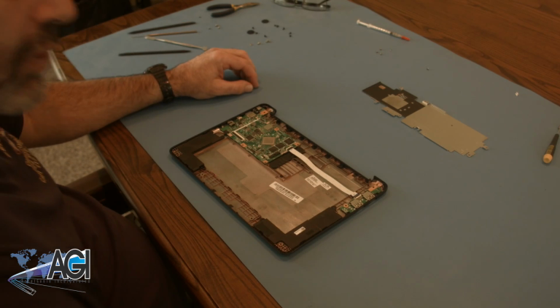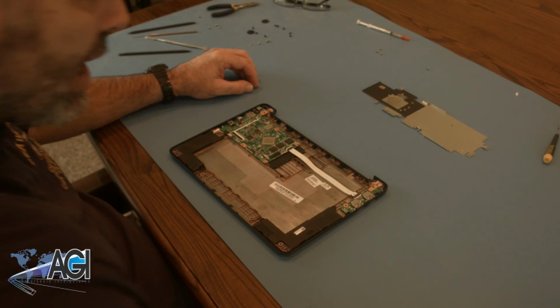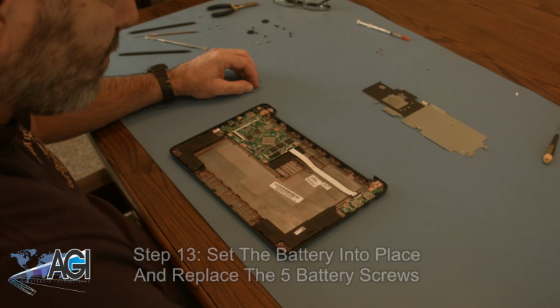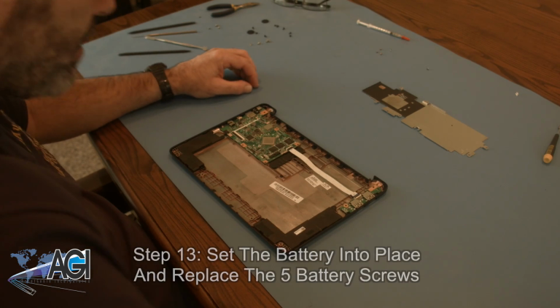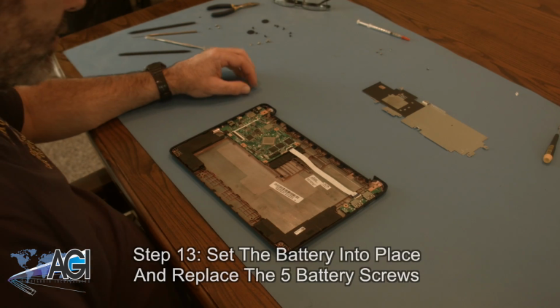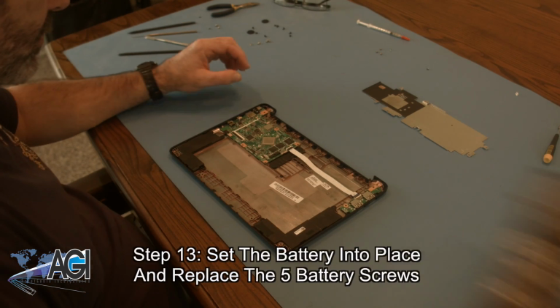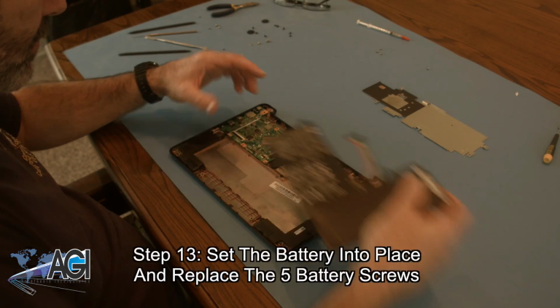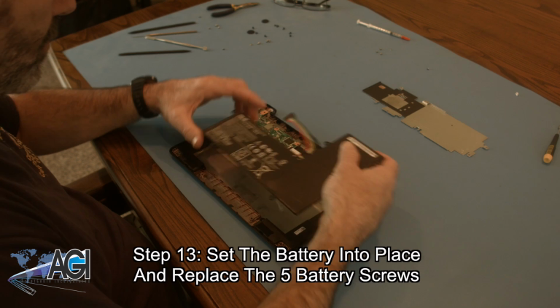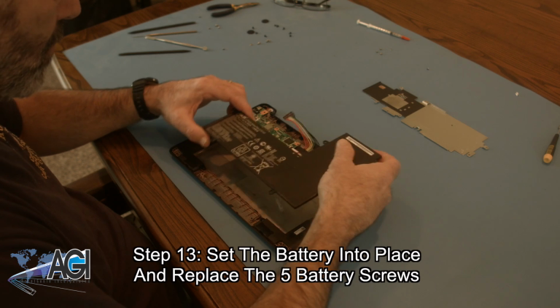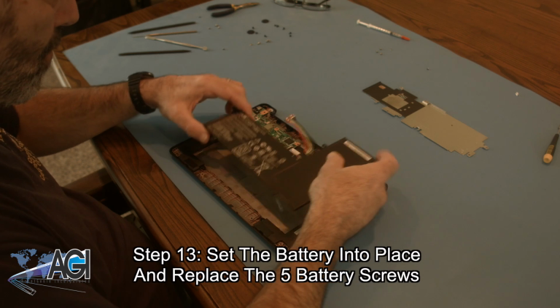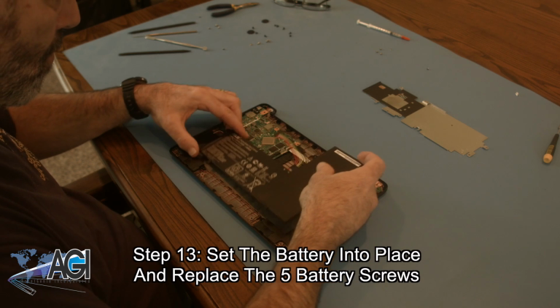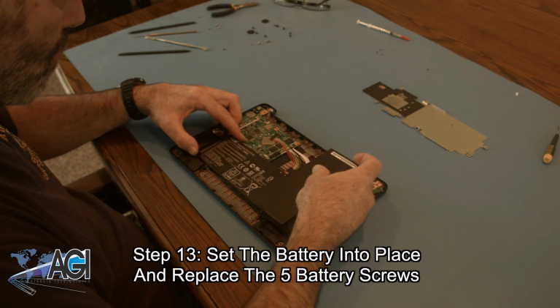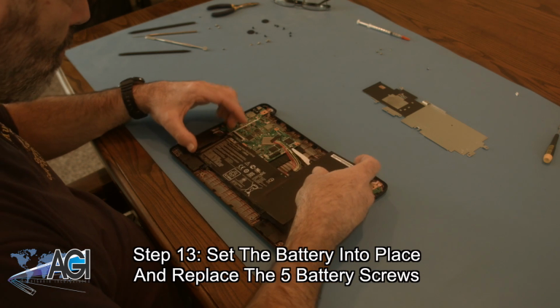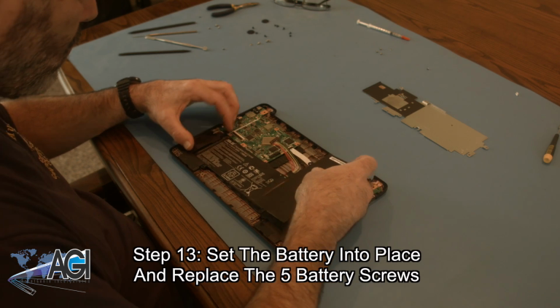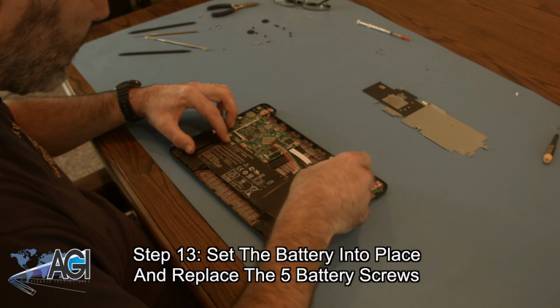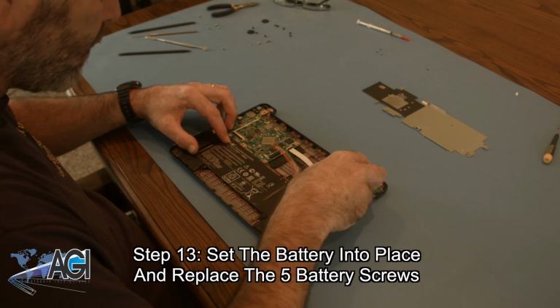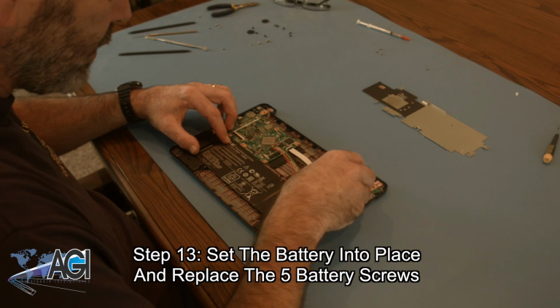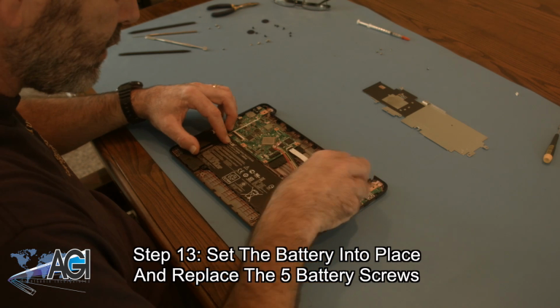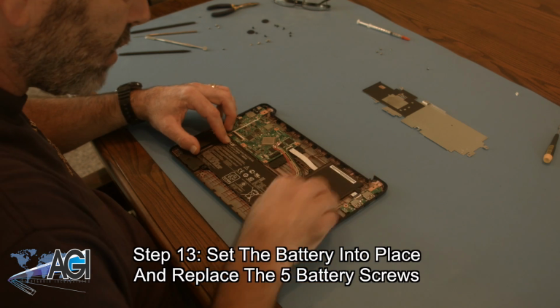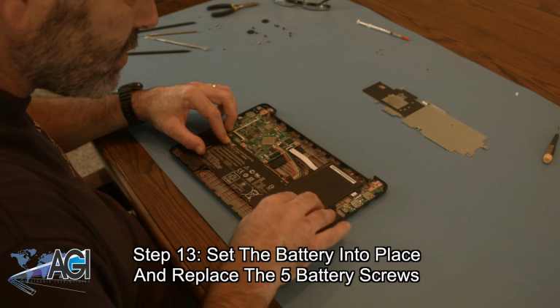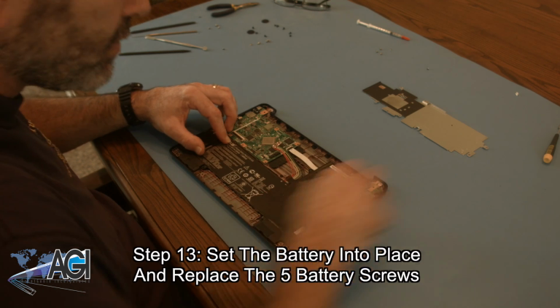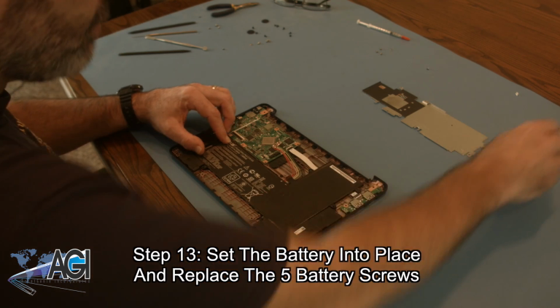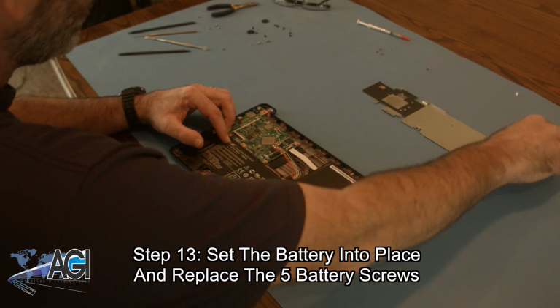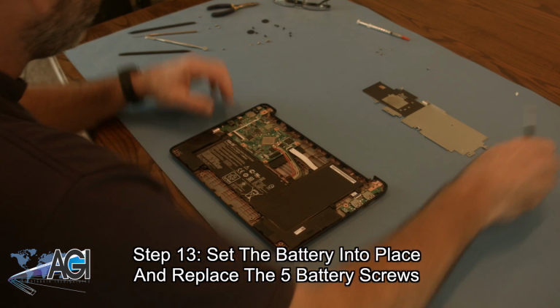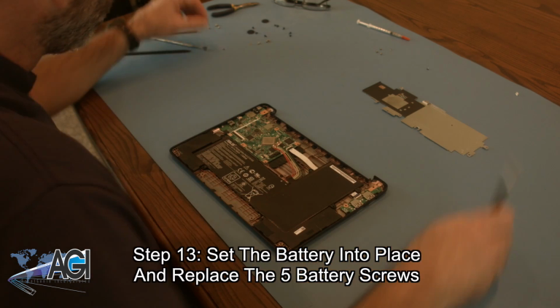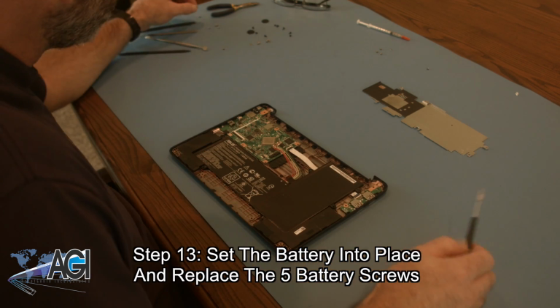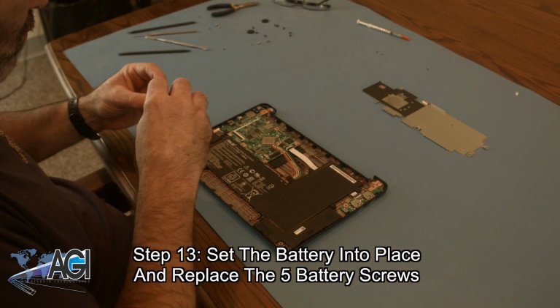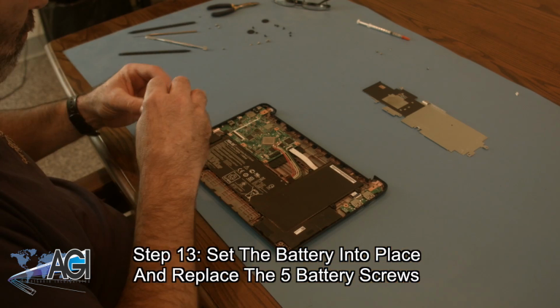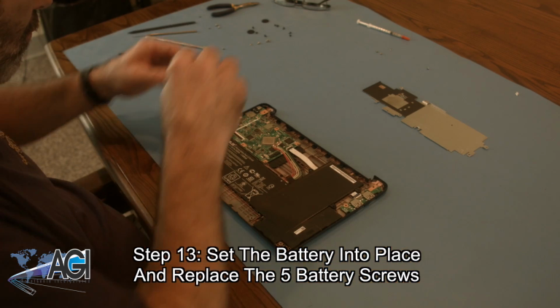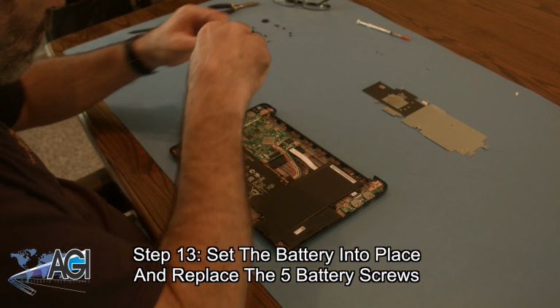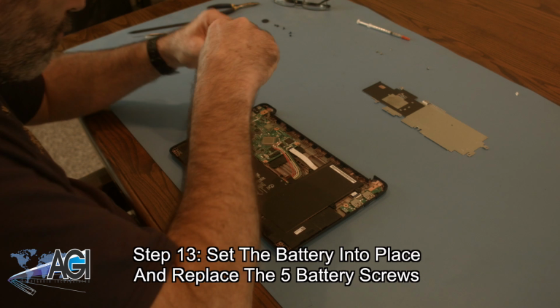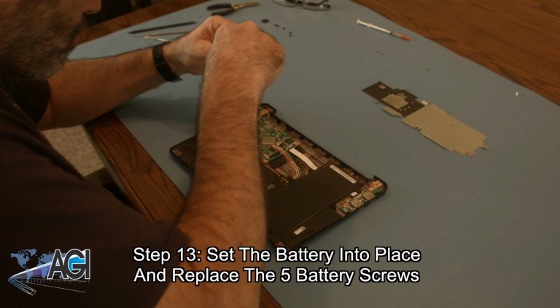The first step in the installation of your replacement battery will be to set it into place and then replace the five battery screws.